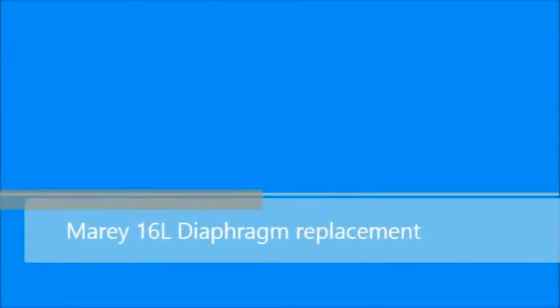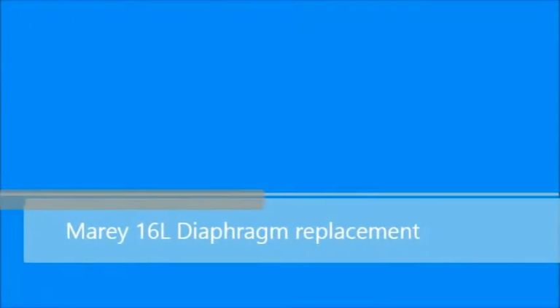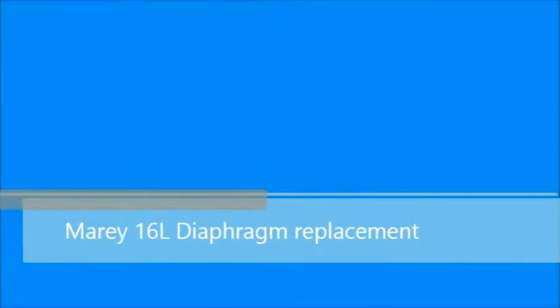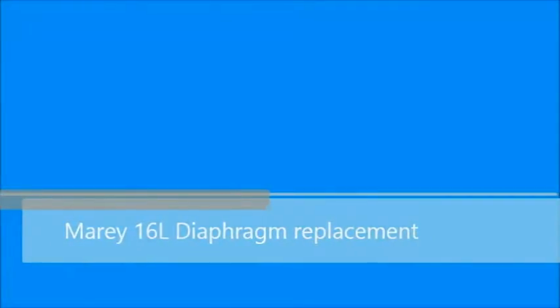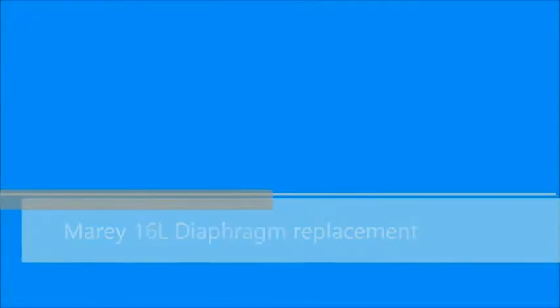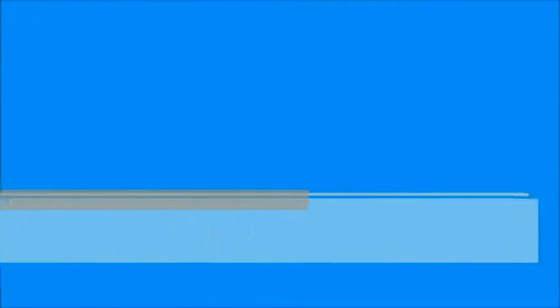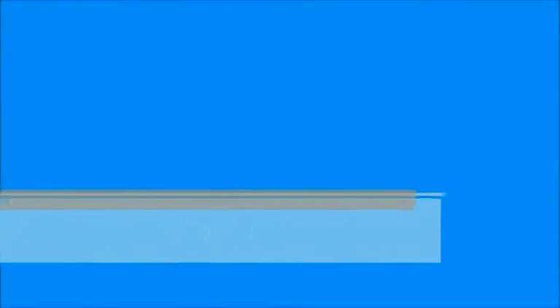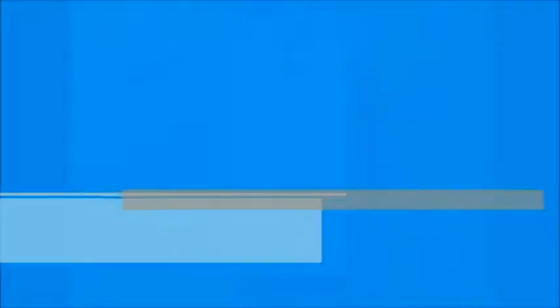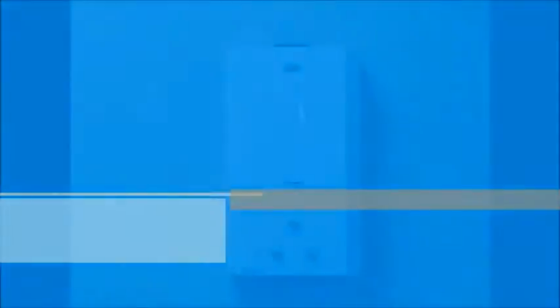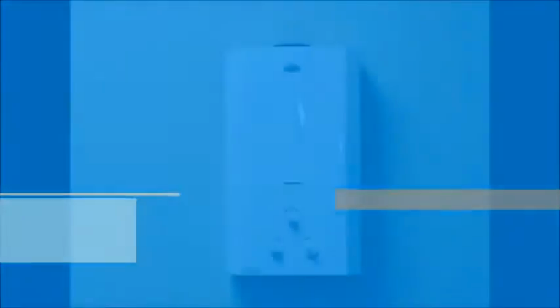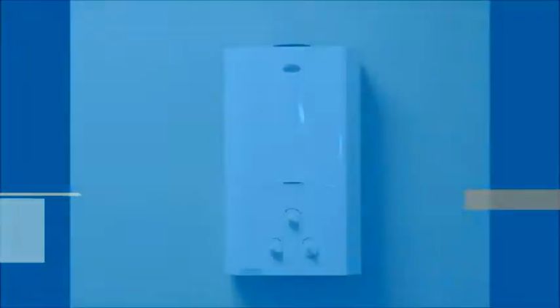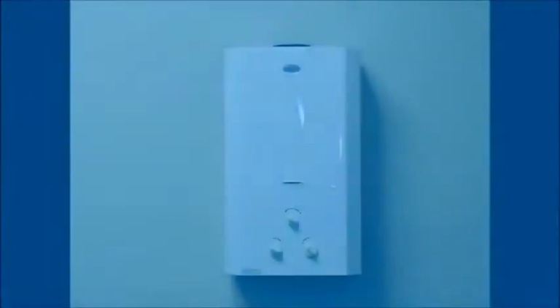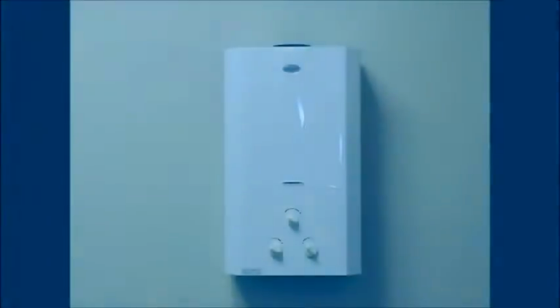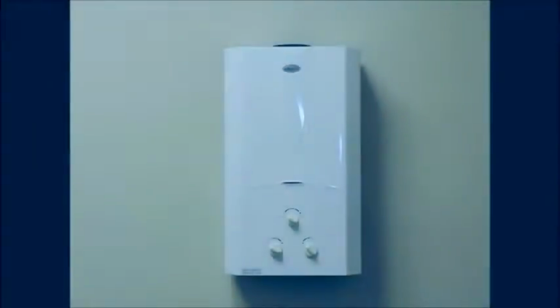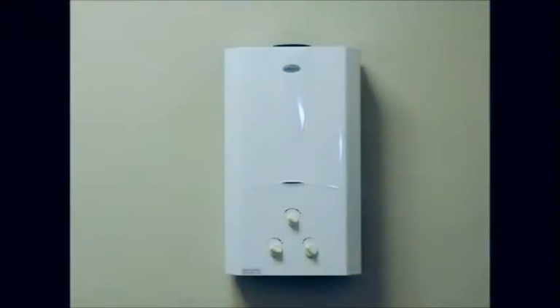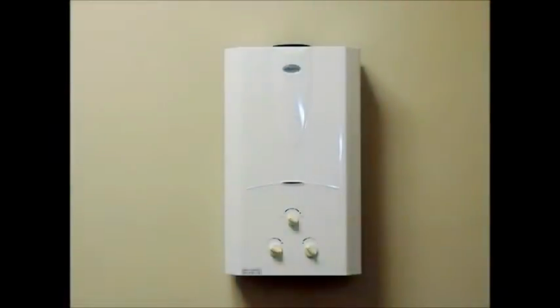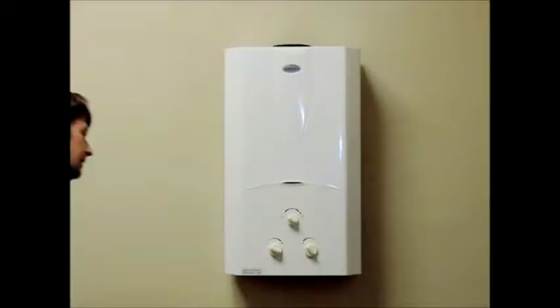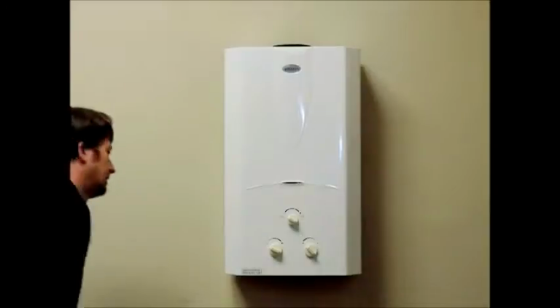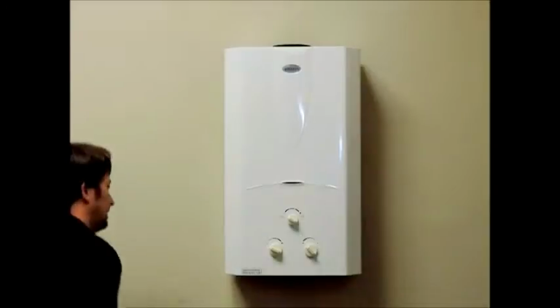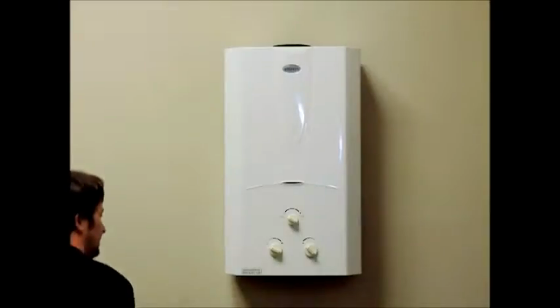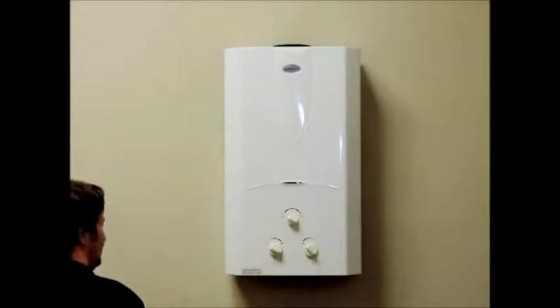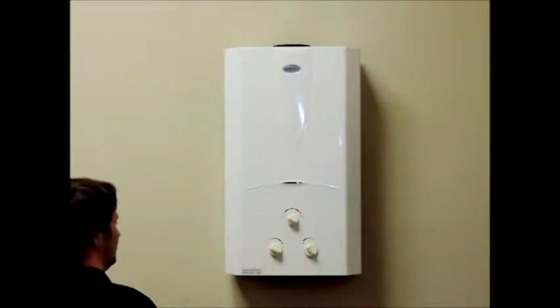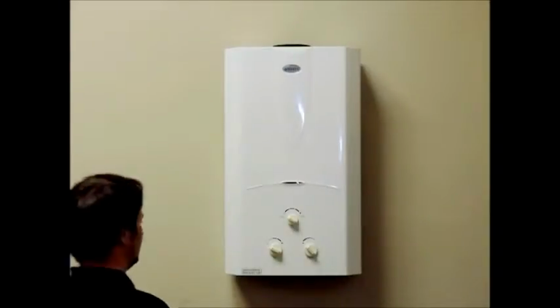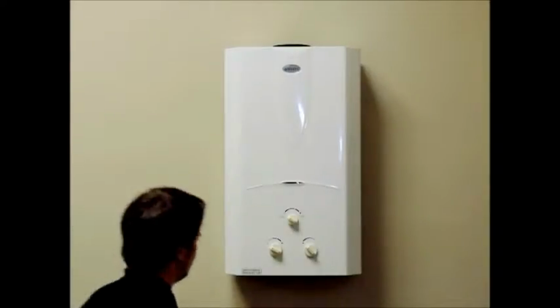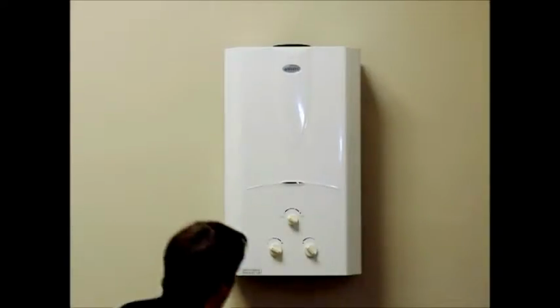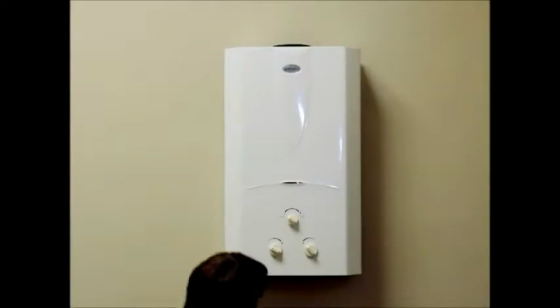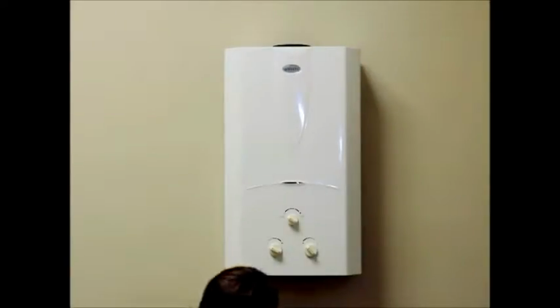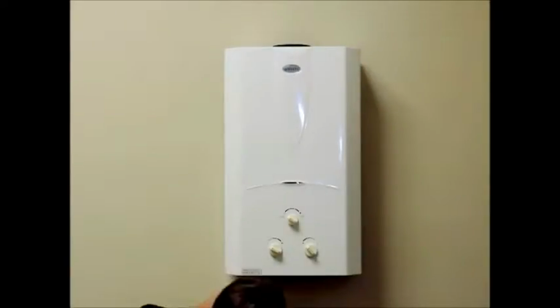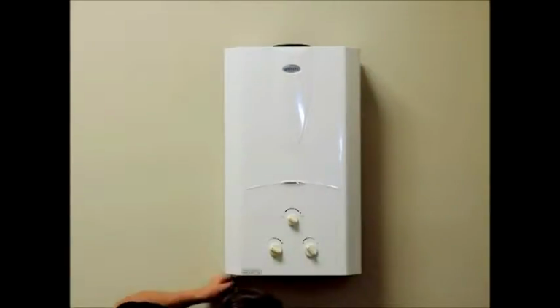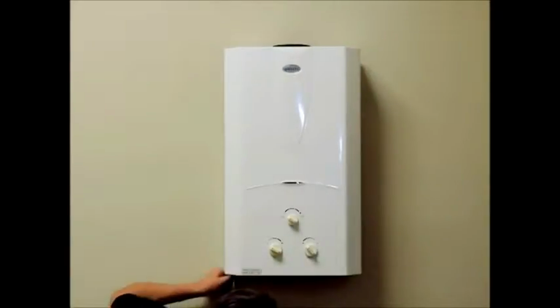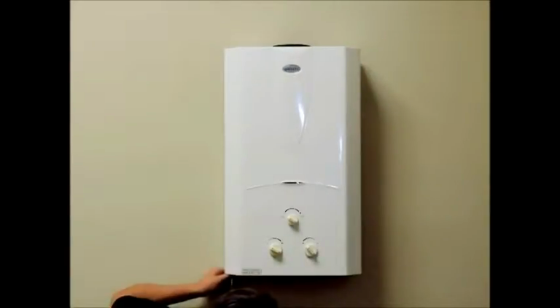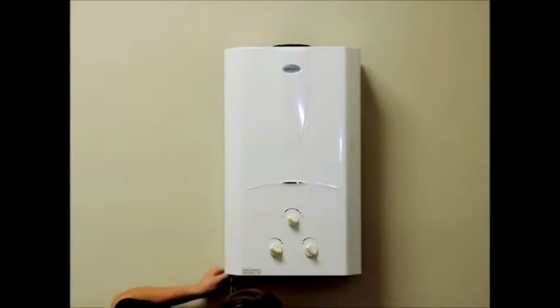This video is going to show you how to change out the diaphragm in a Marey 16 liter tankless water heater.